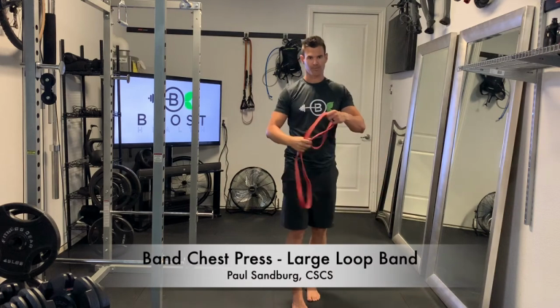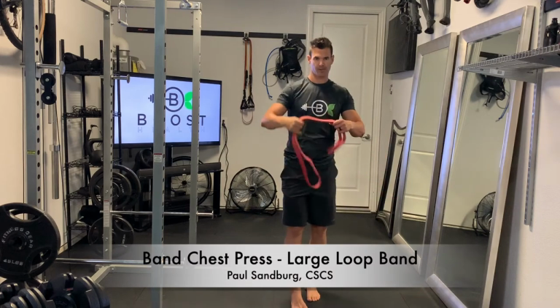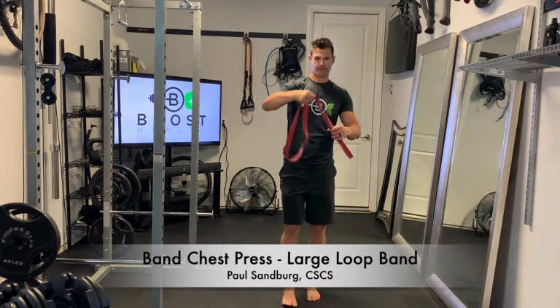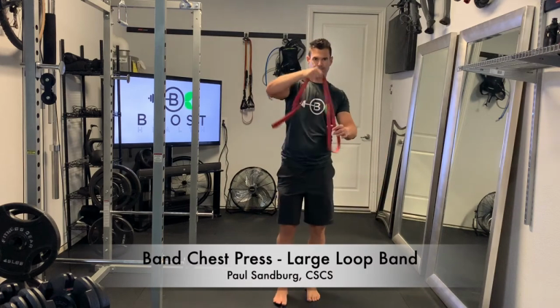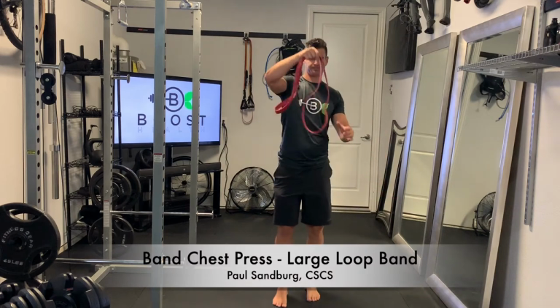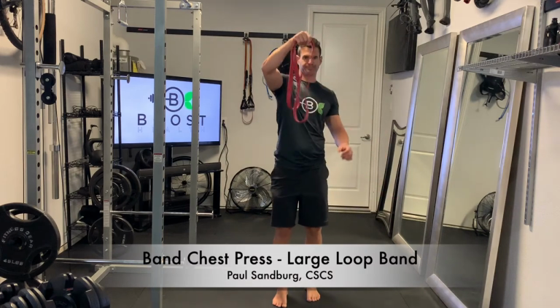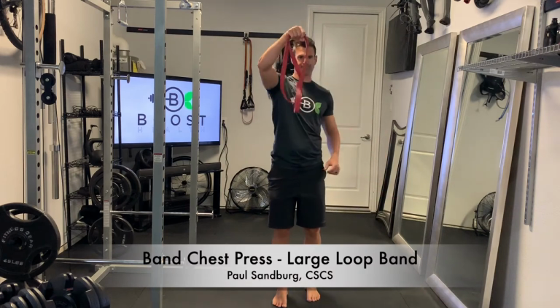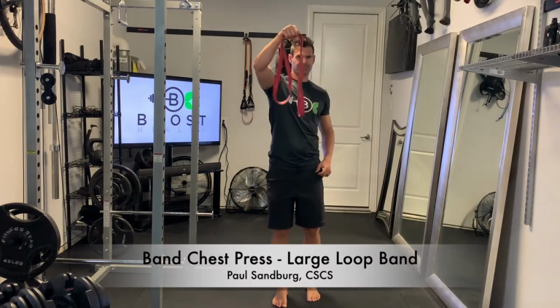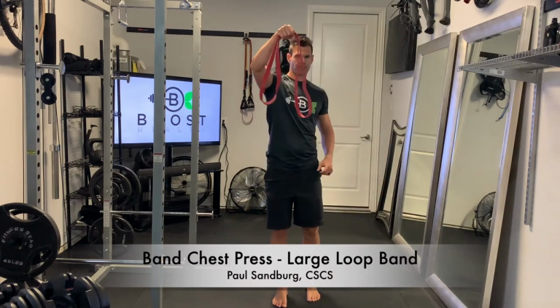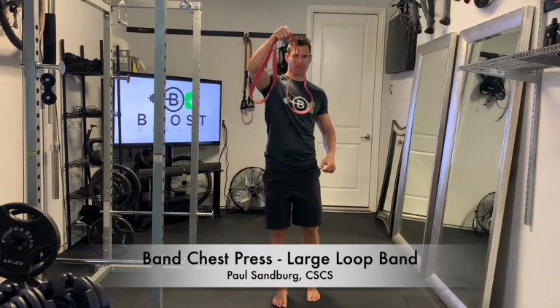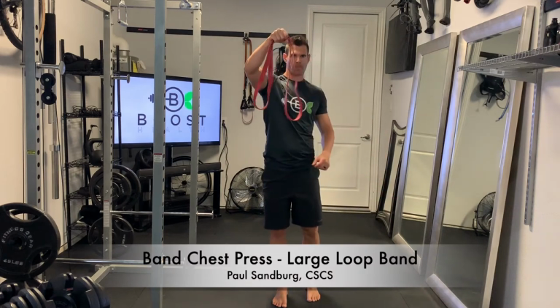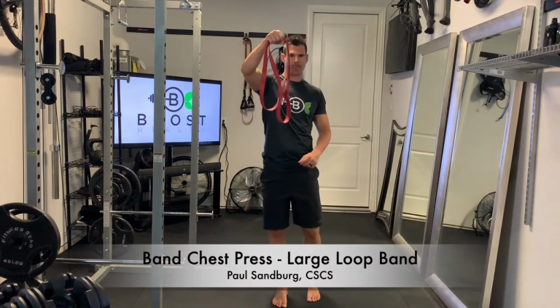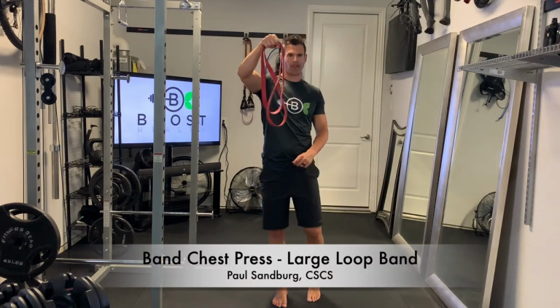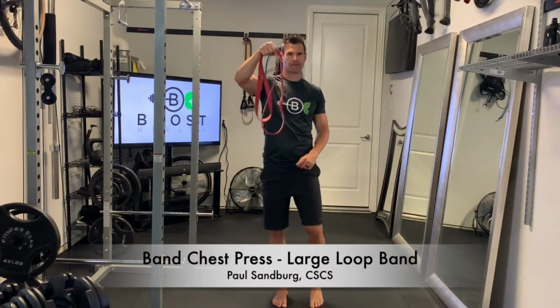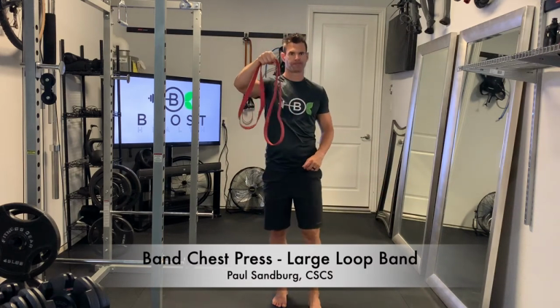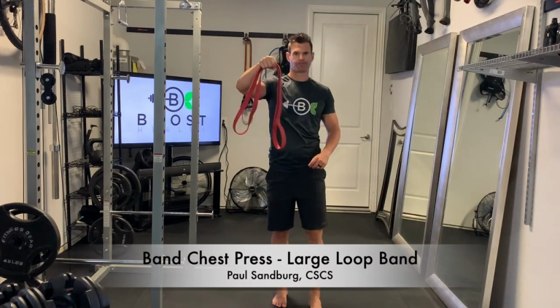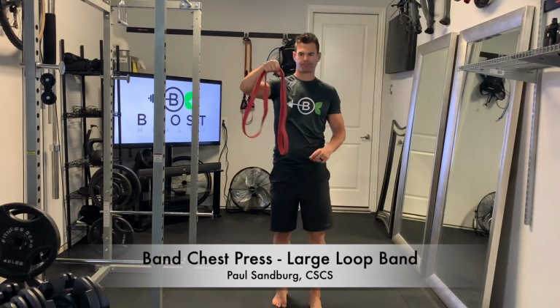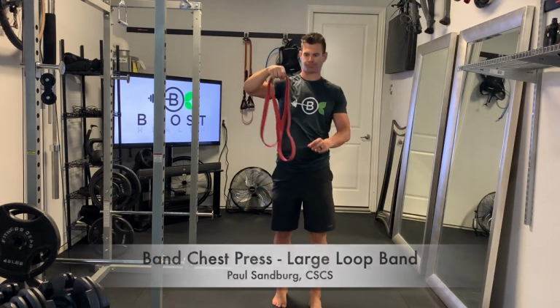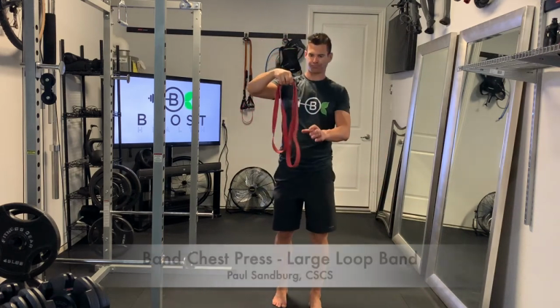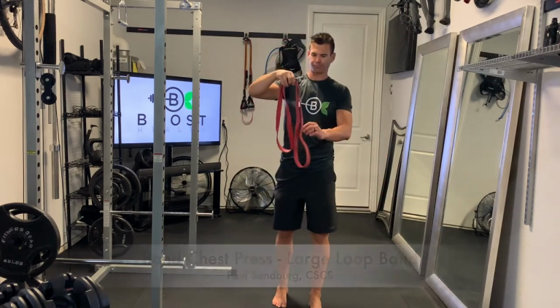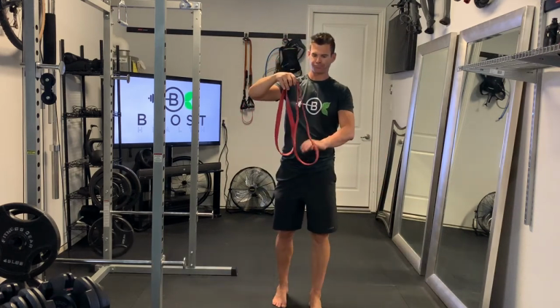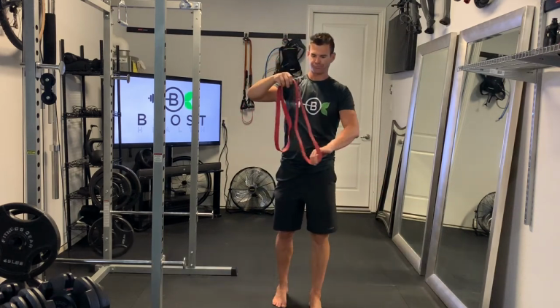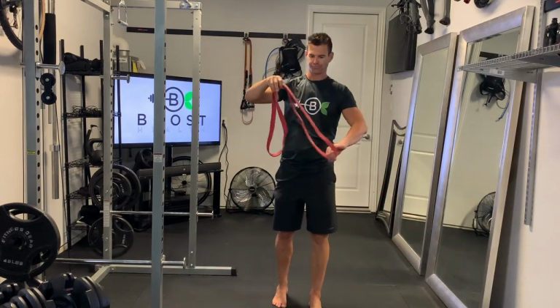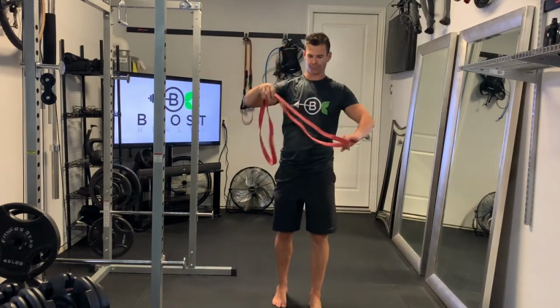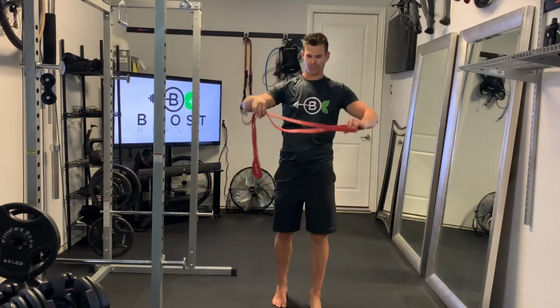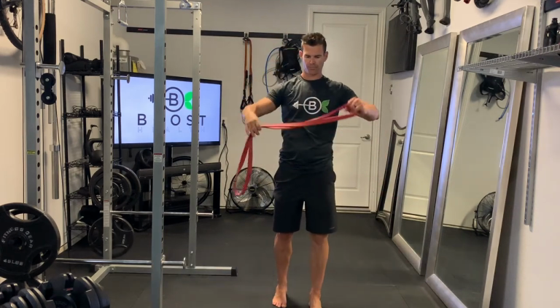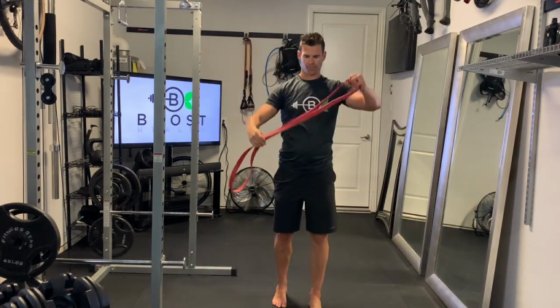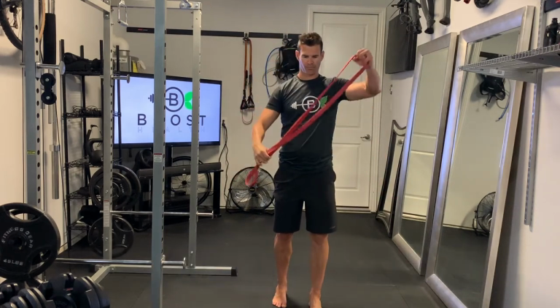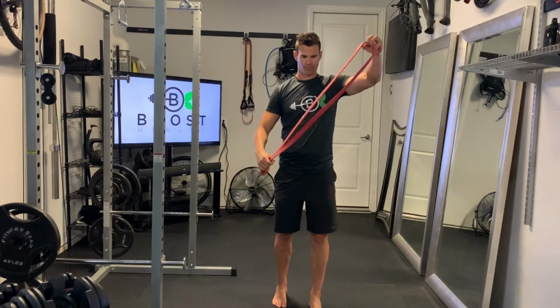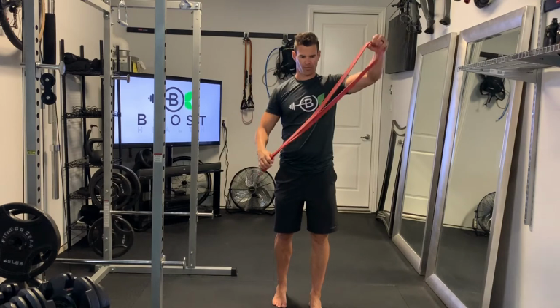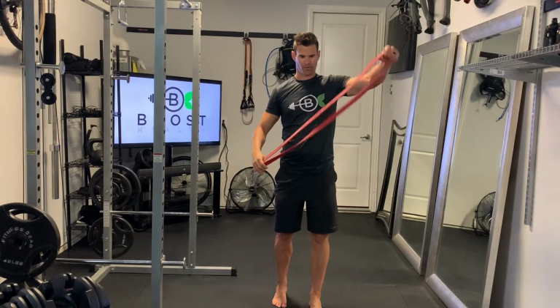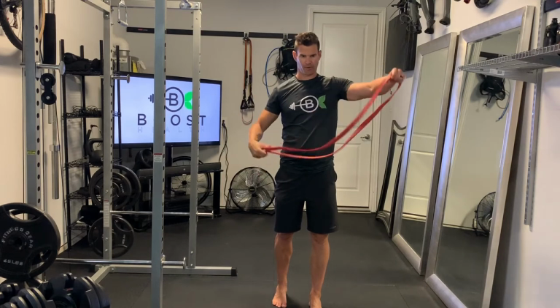This is a band chest press. We're using the large loop band here, the thicker, stronger ones.